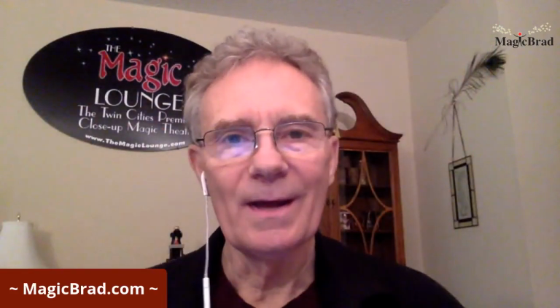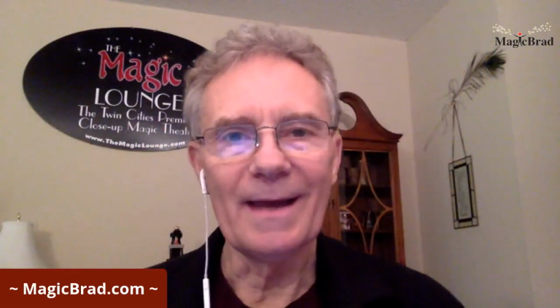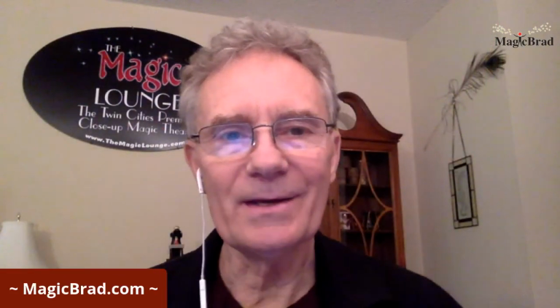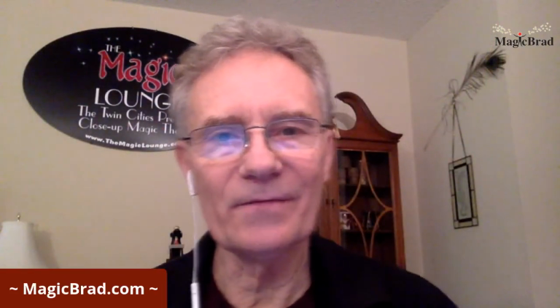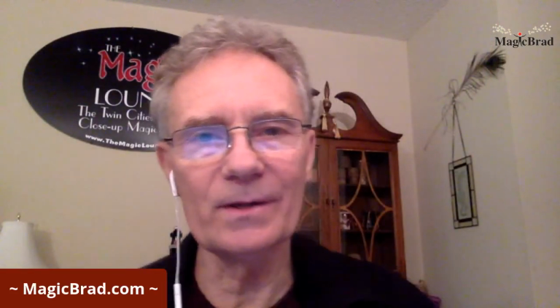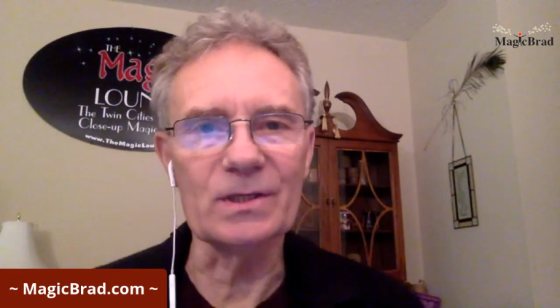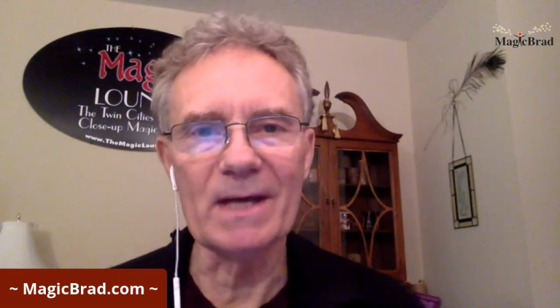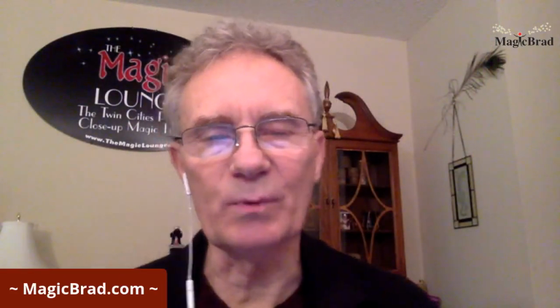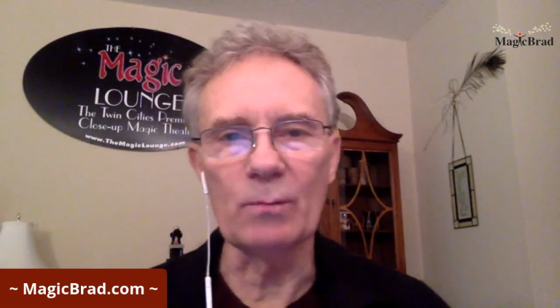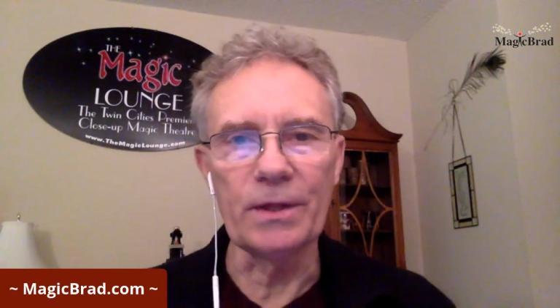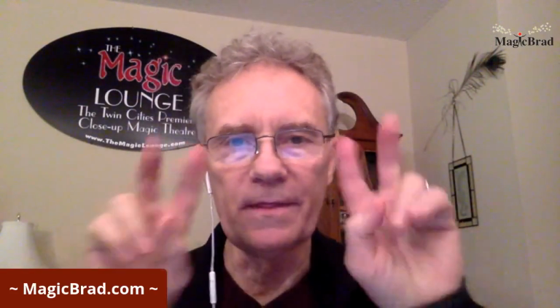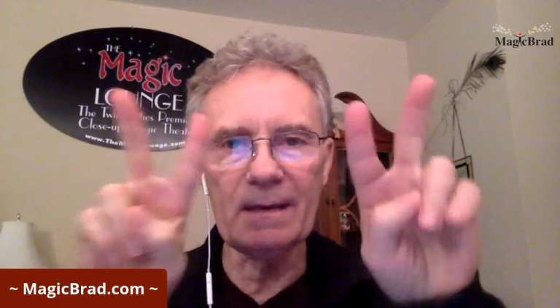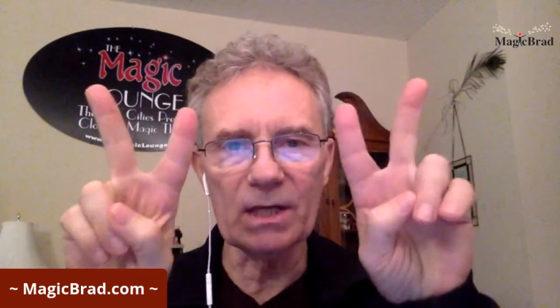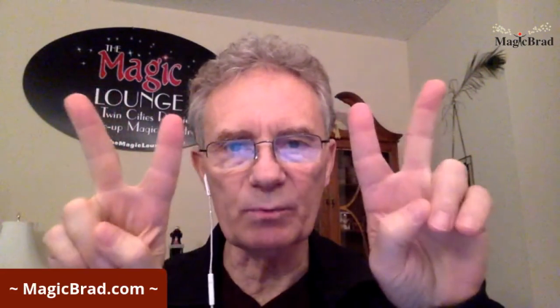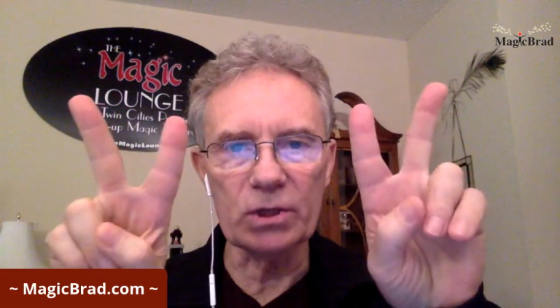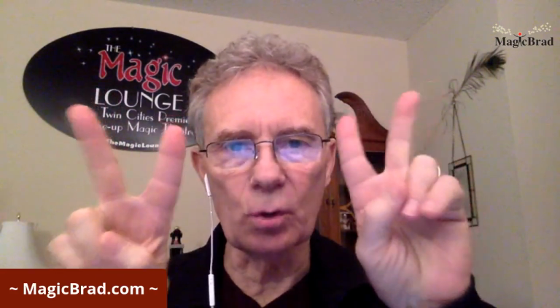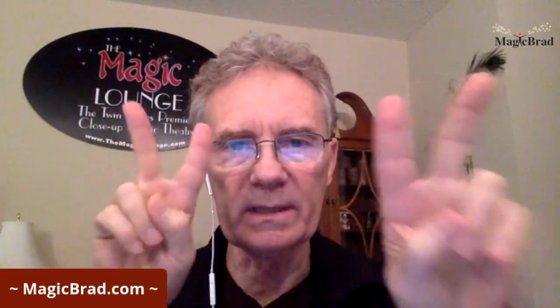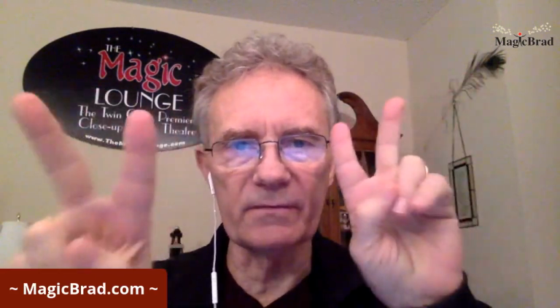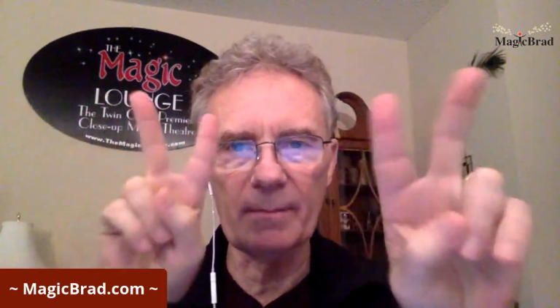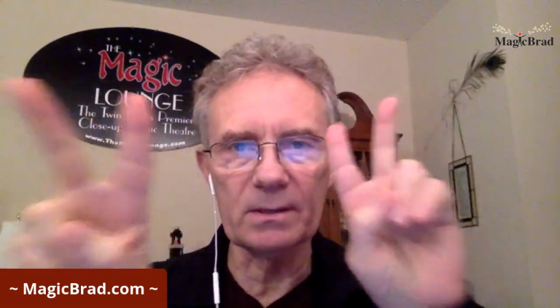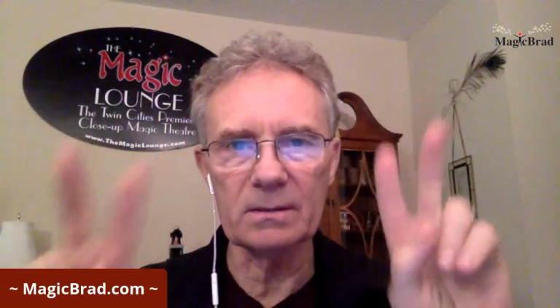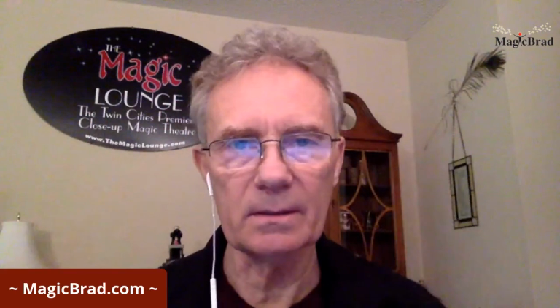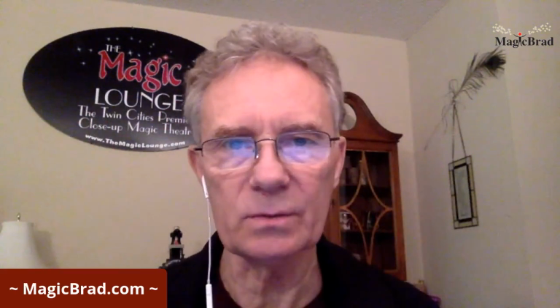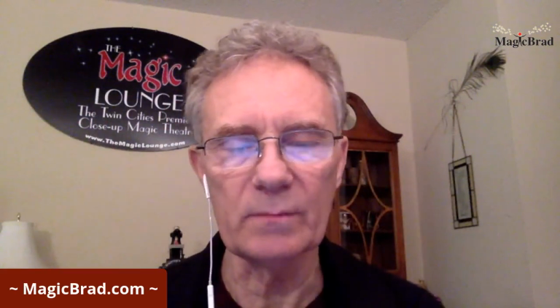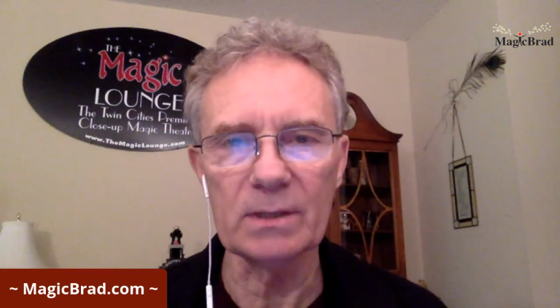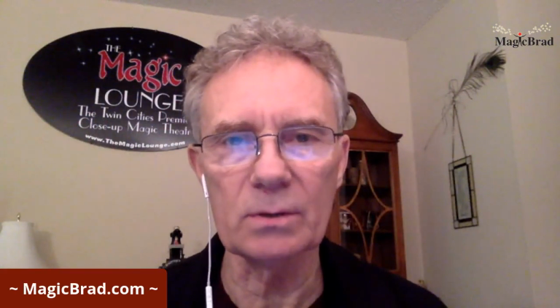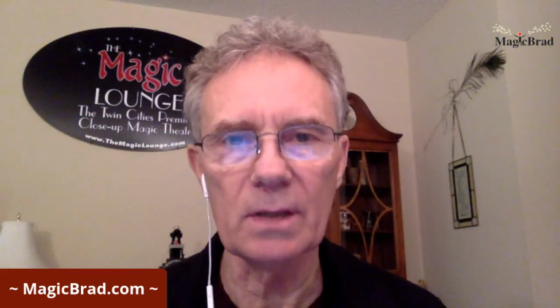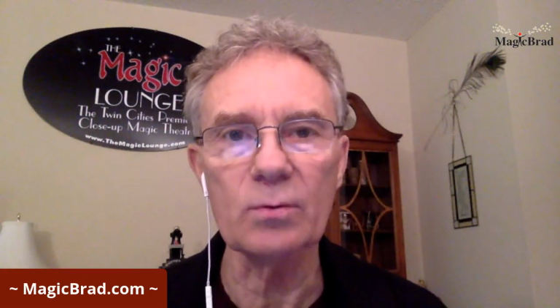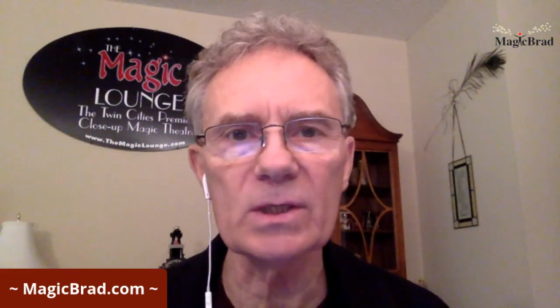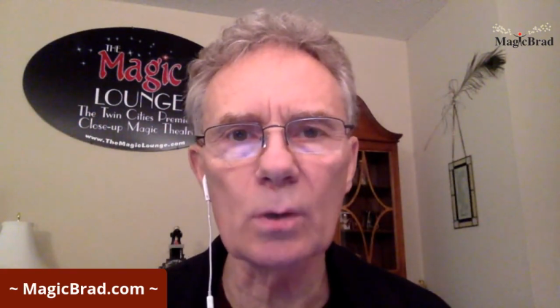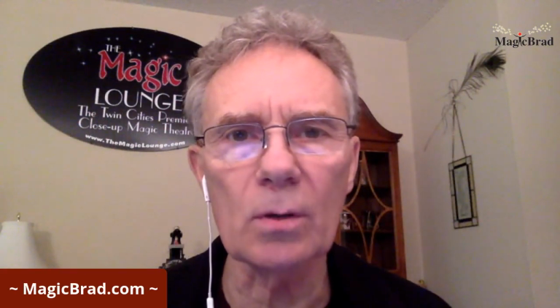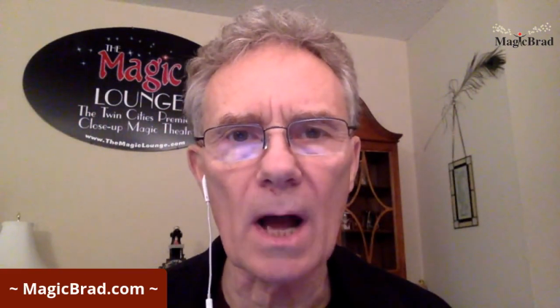Hey, internet friend, this is Magic Brad with The Magic Brad Show. Peace, love, and happiness — that's what makes the world go round.